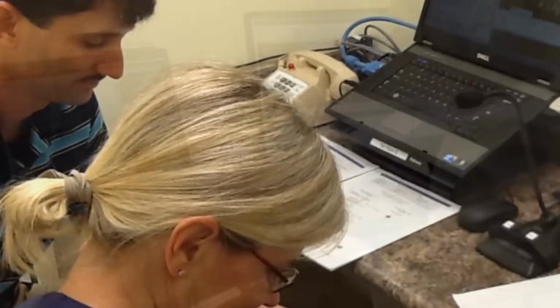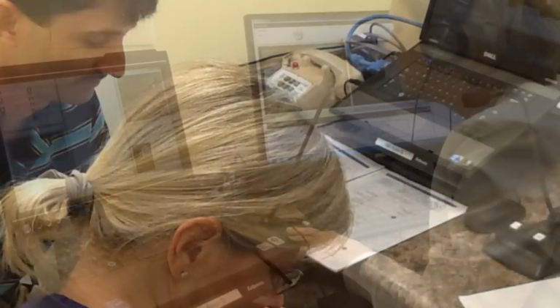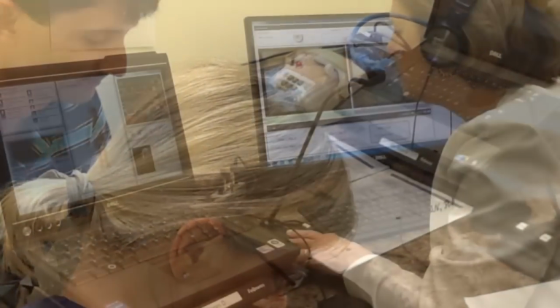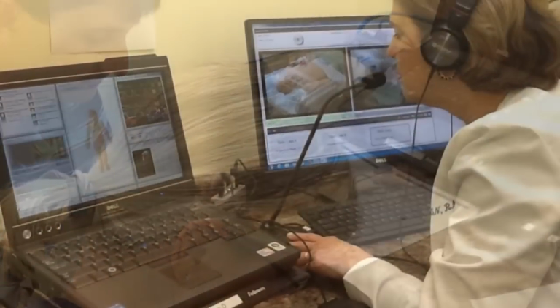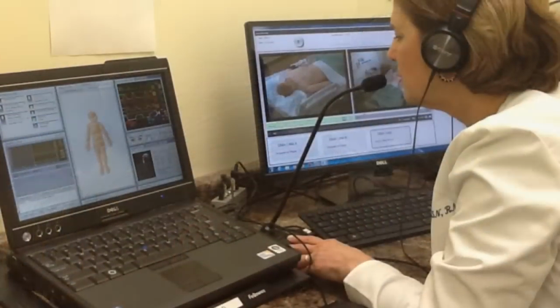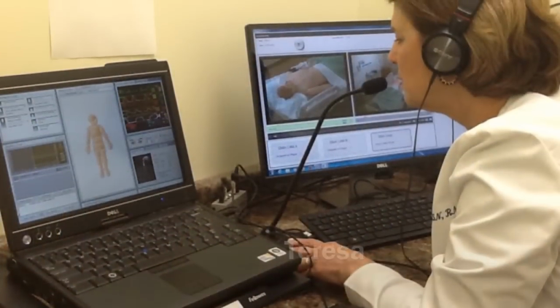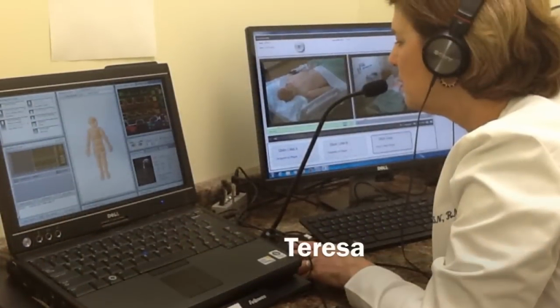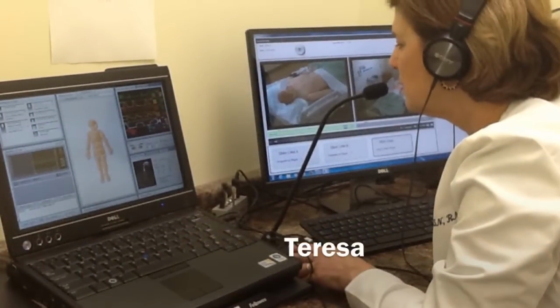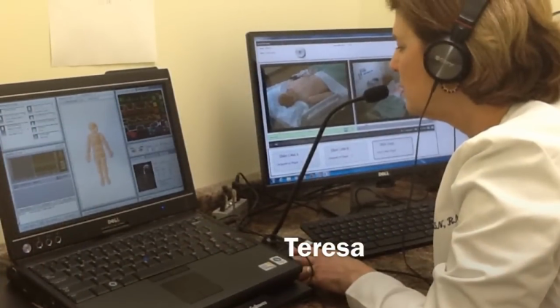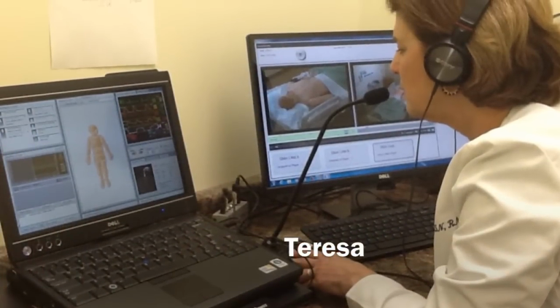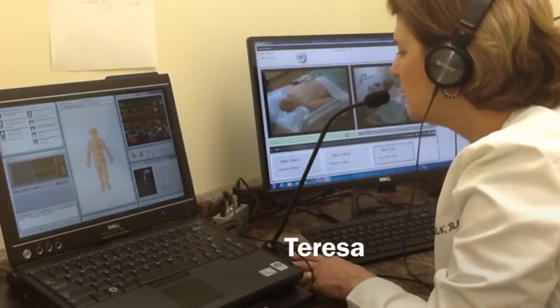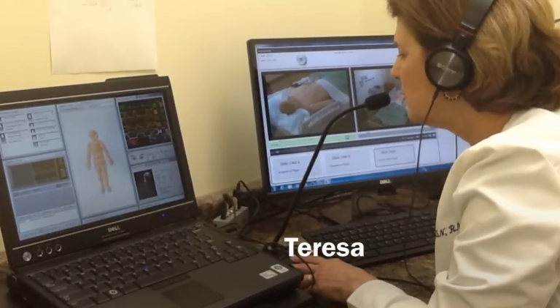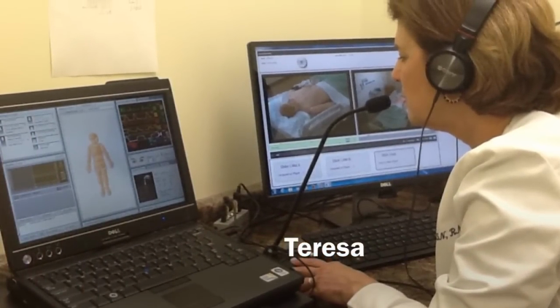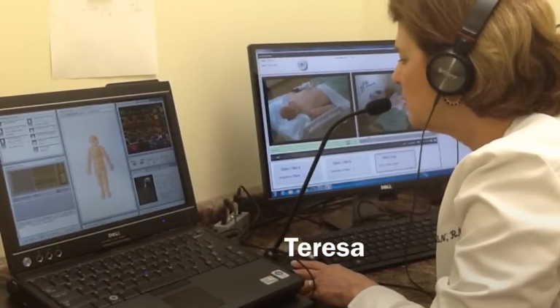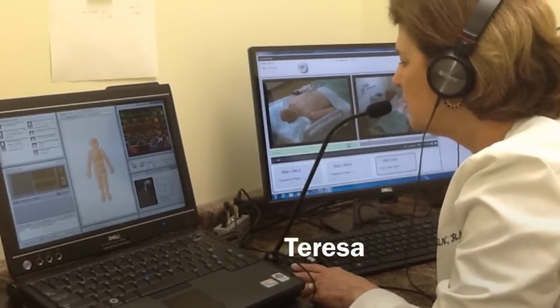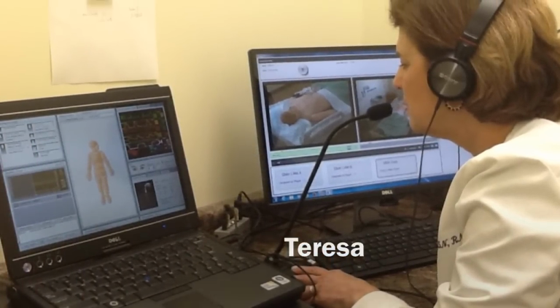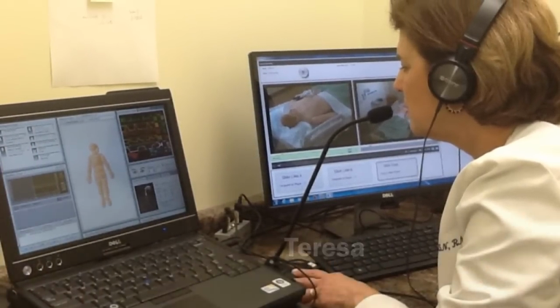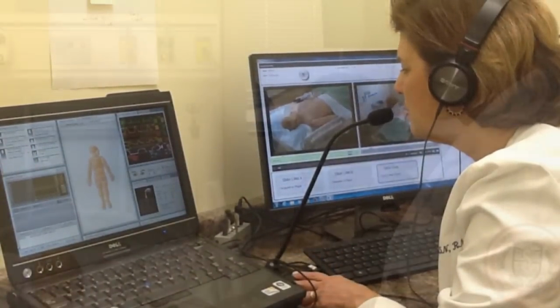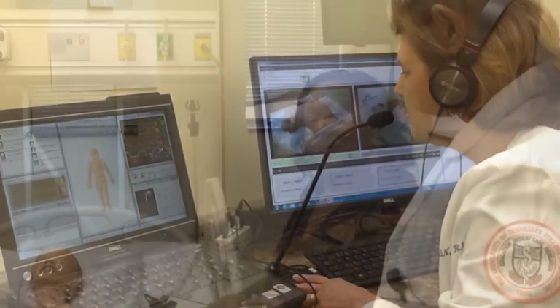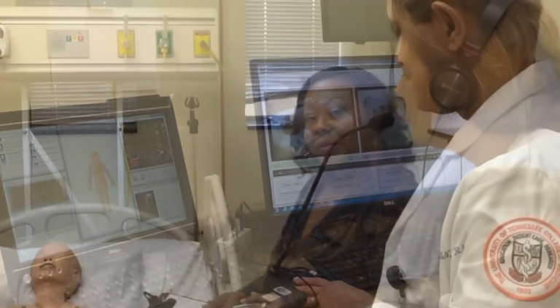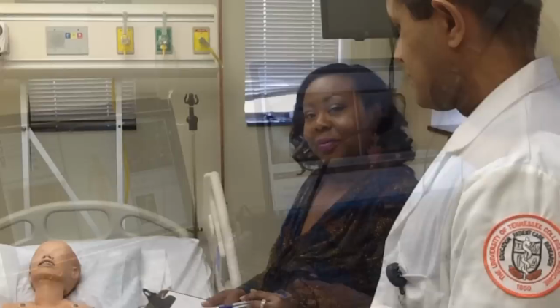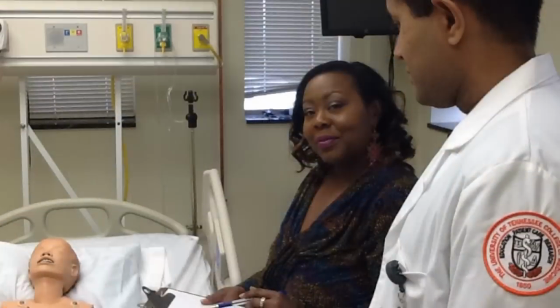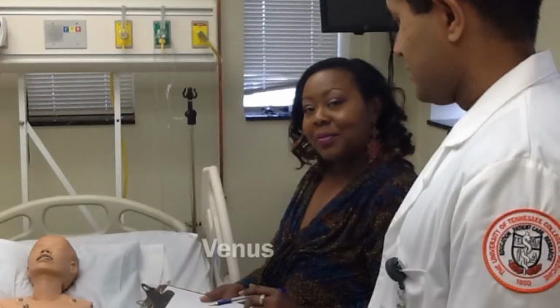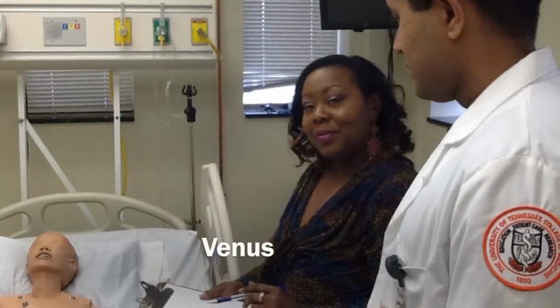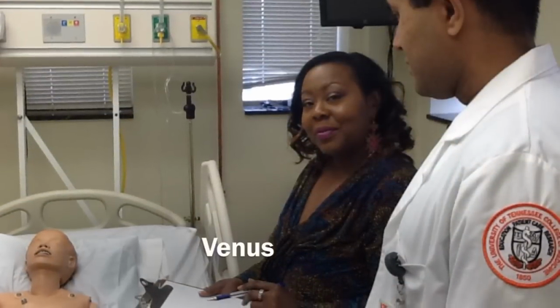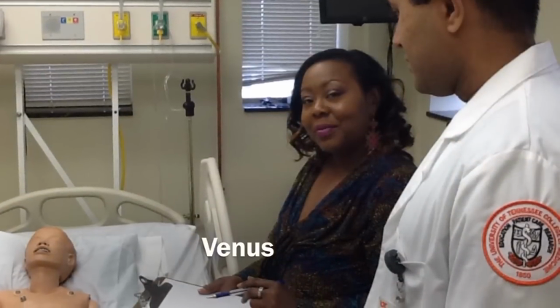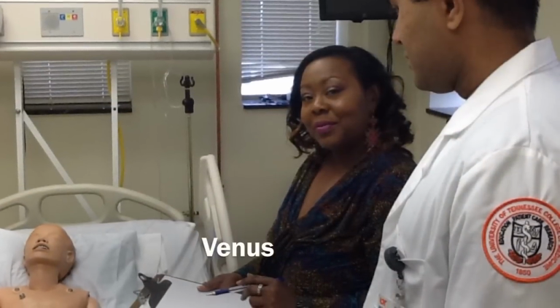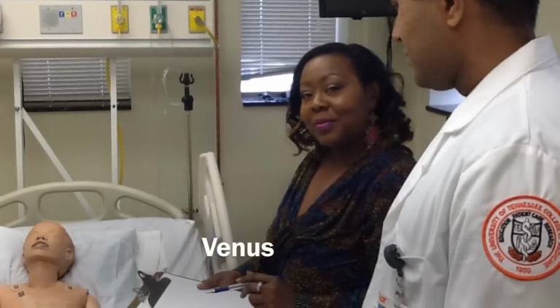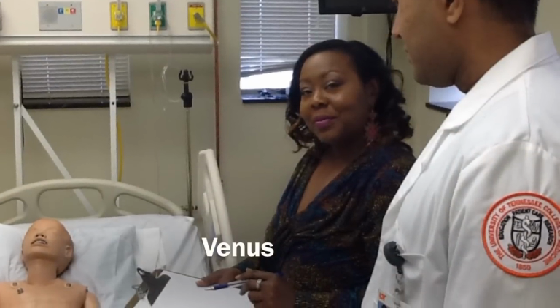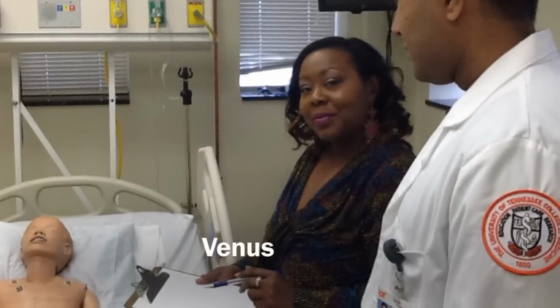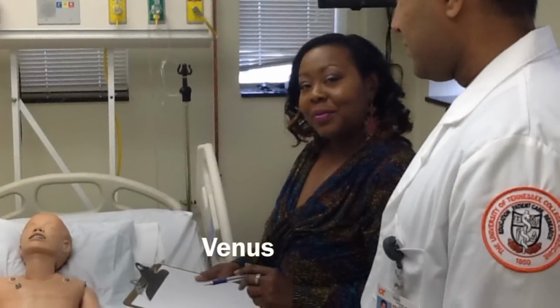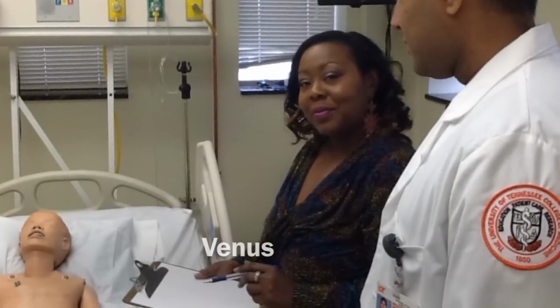We hope that this information and orientation video is very helpful and assists in your simulation experience. Please be sure to let the IPEC staff know if you have any additional questions.